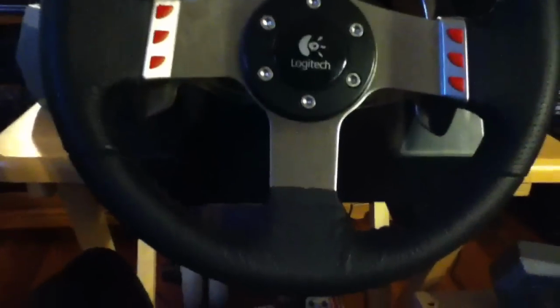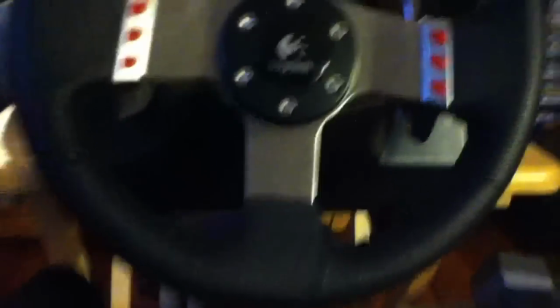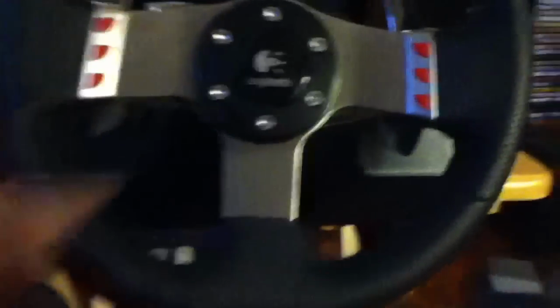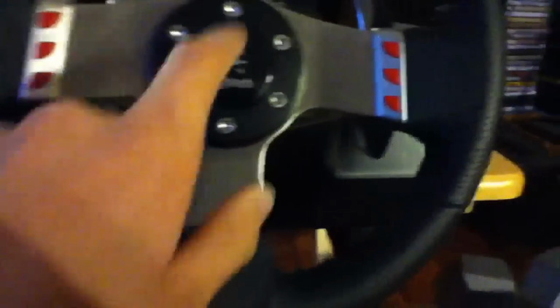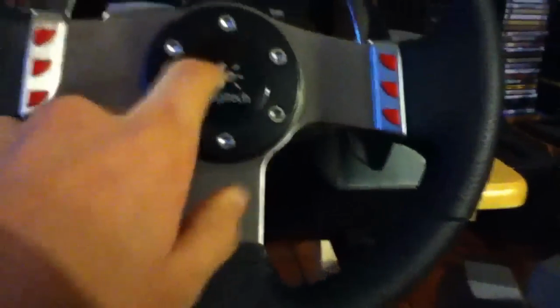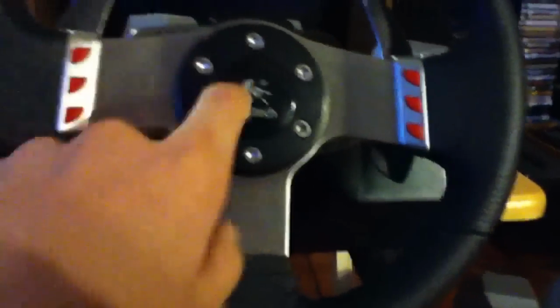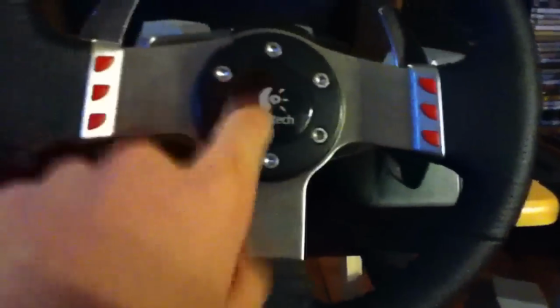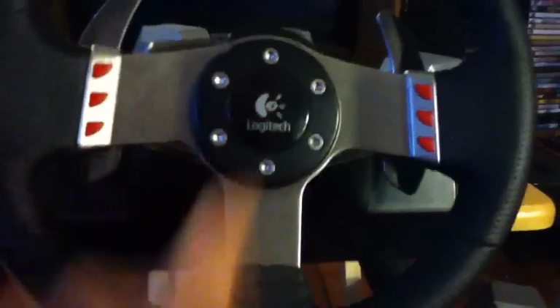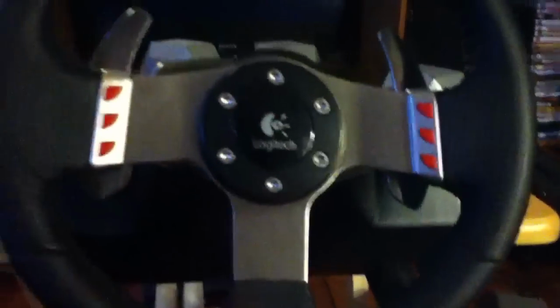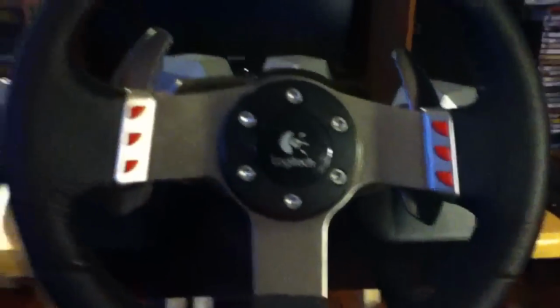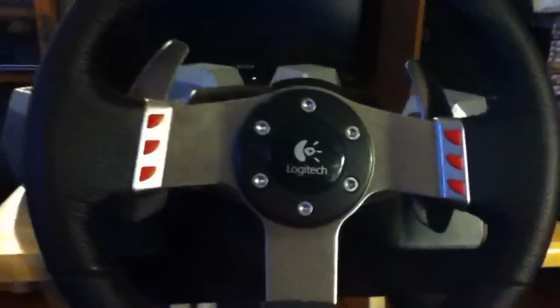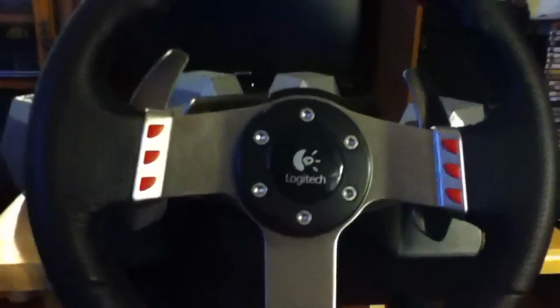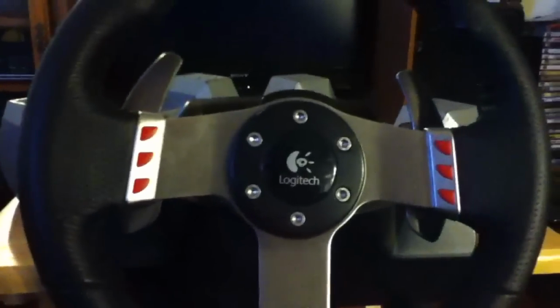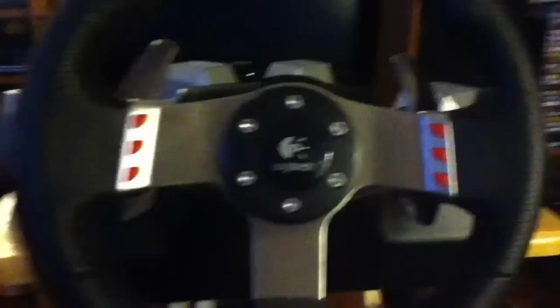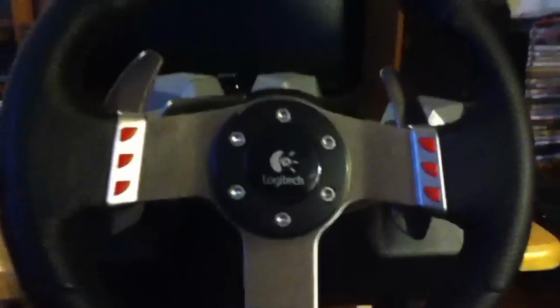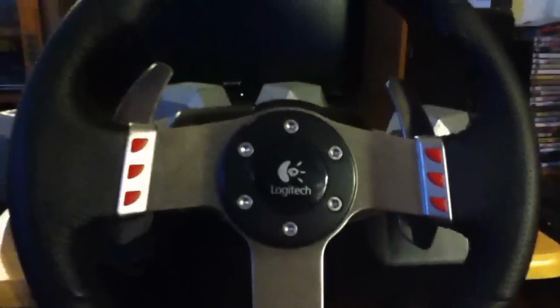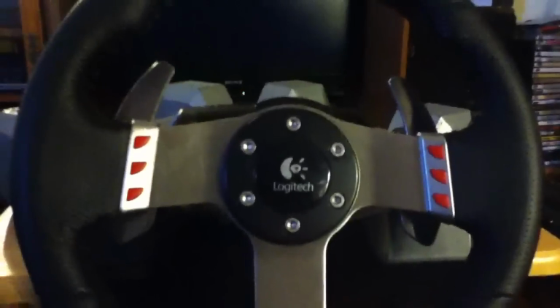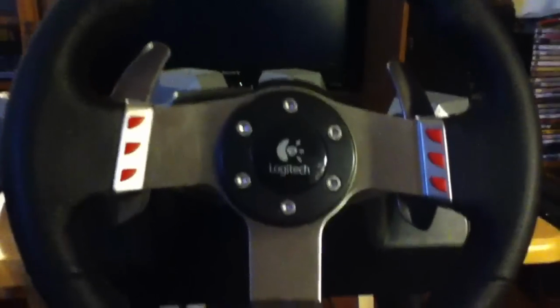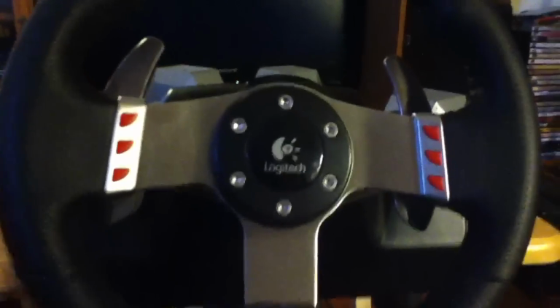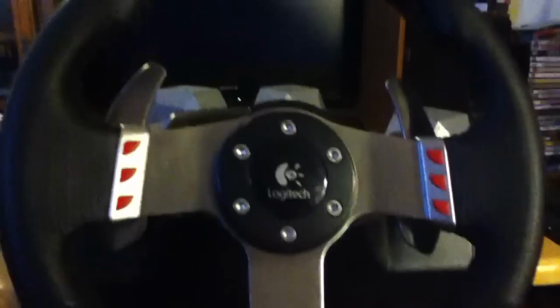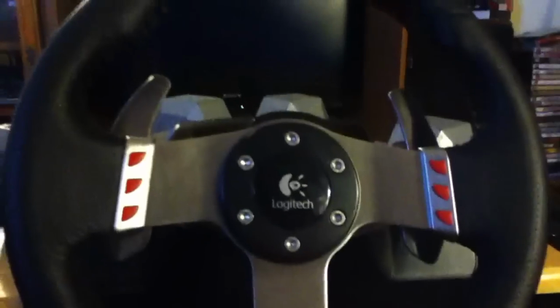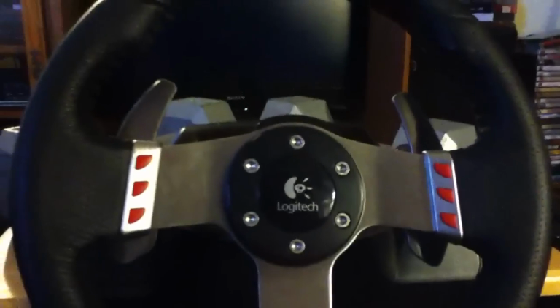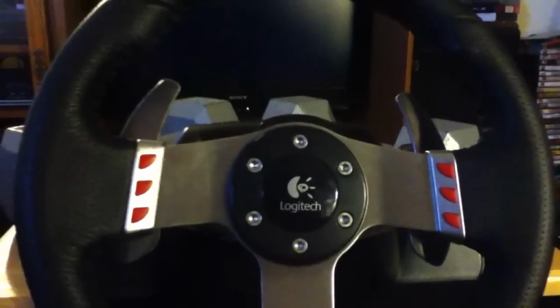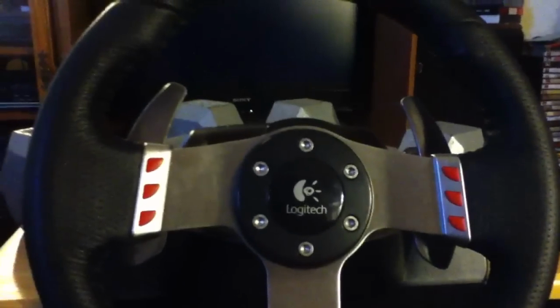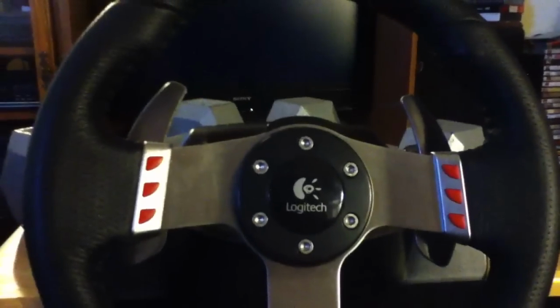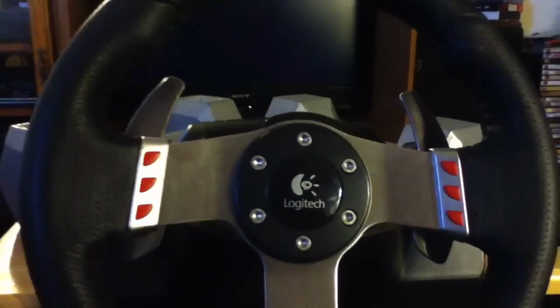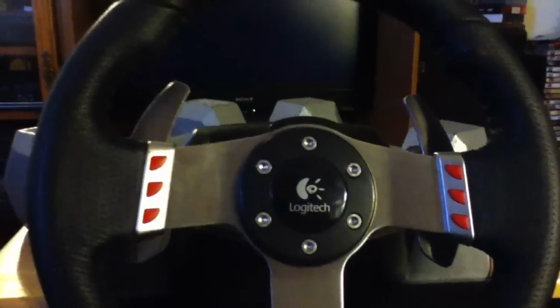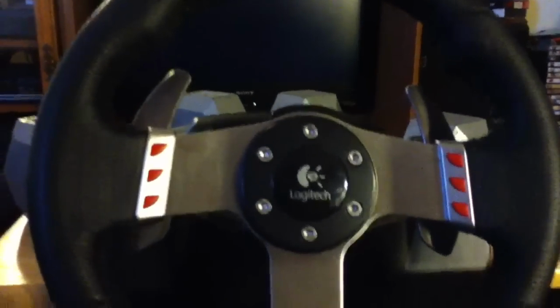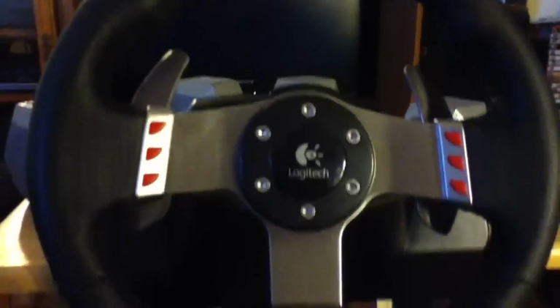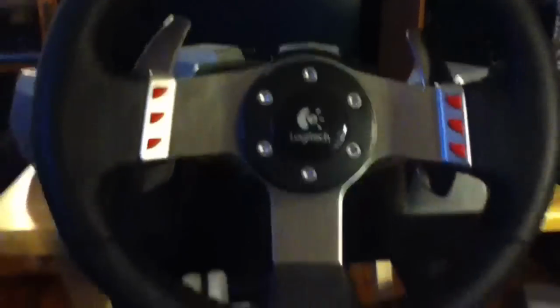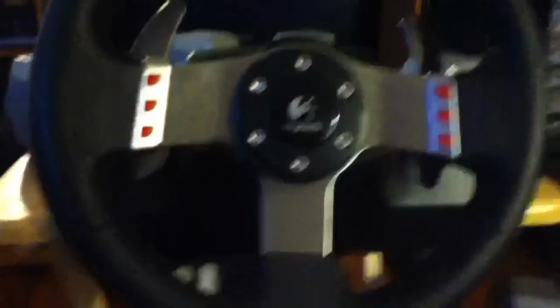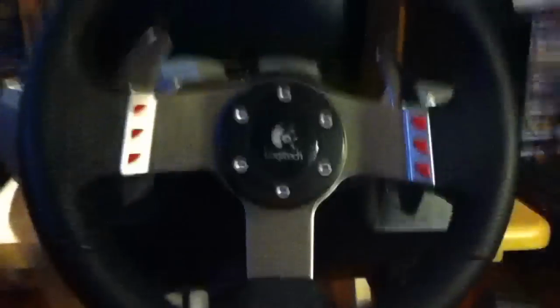This center piece isn't a button, it's just there. I think it would have been cool if they had put a button there.